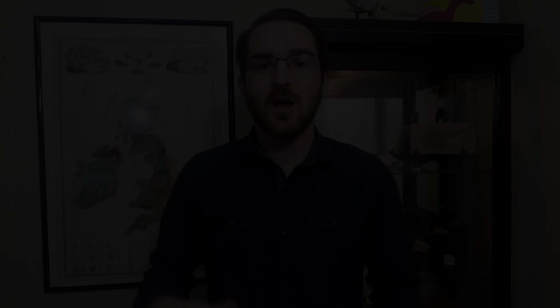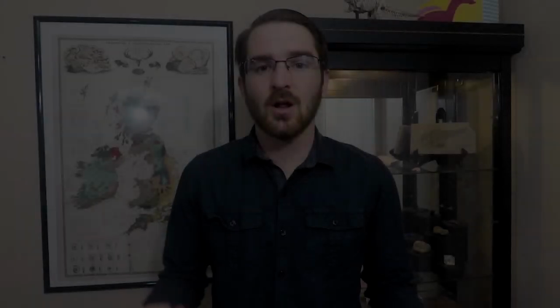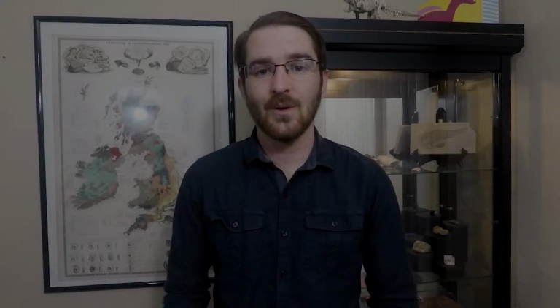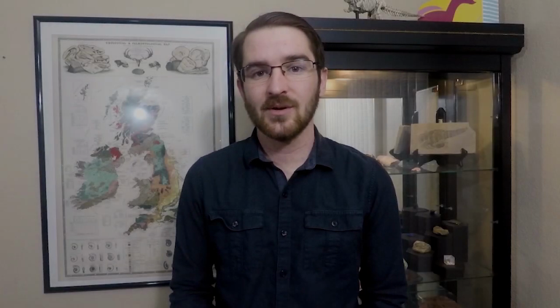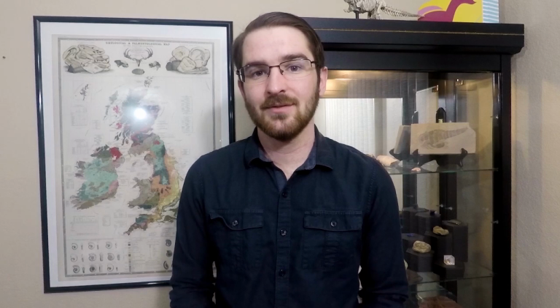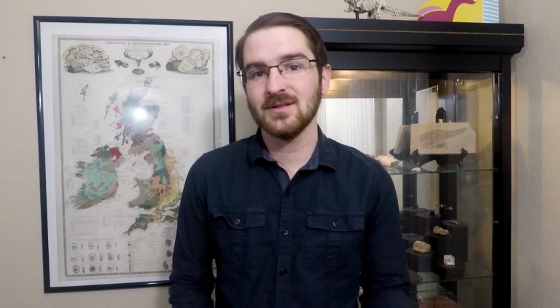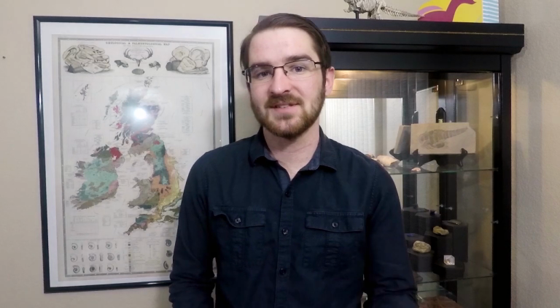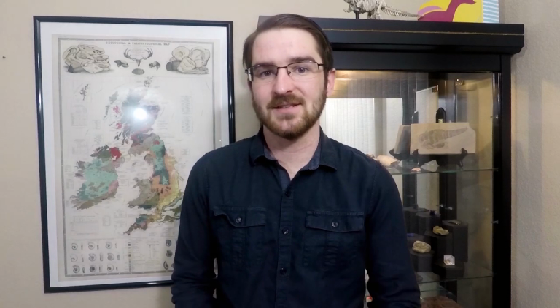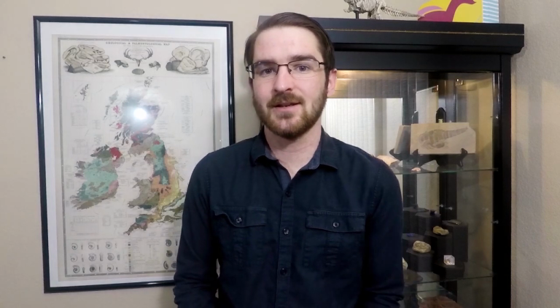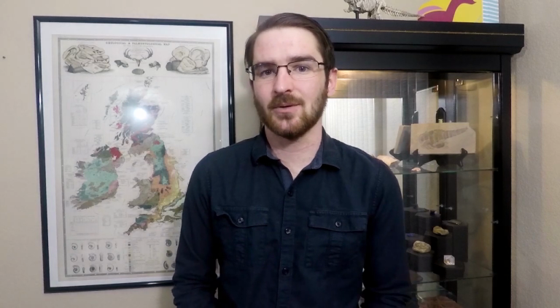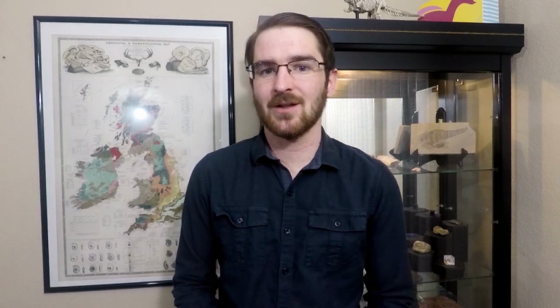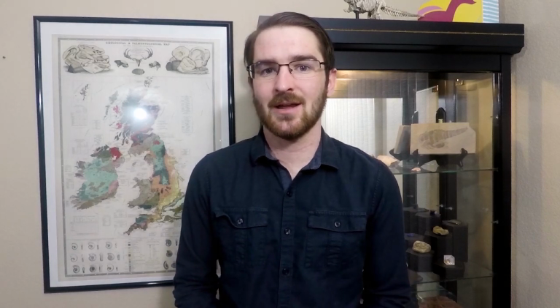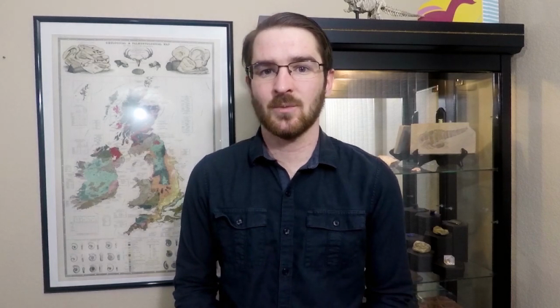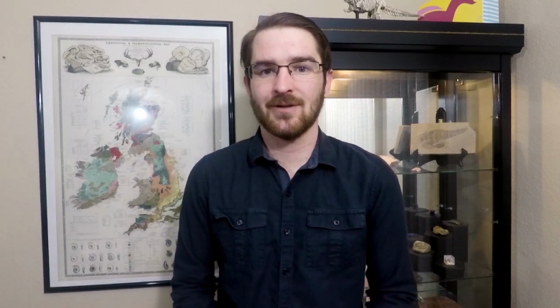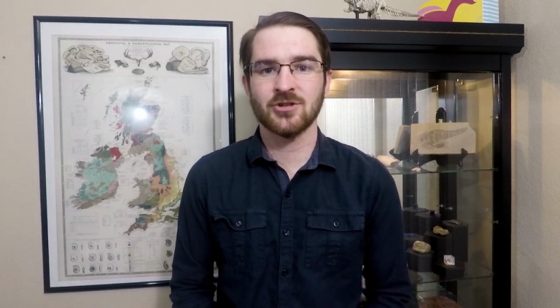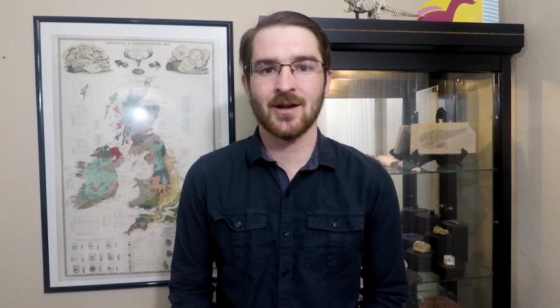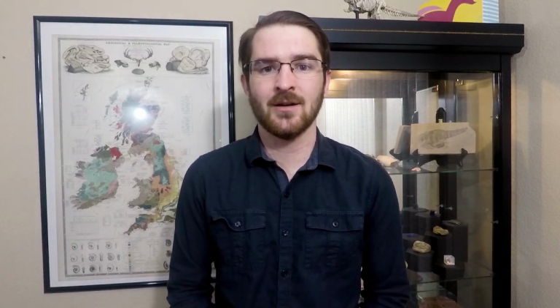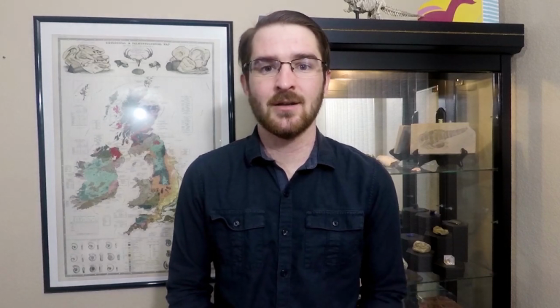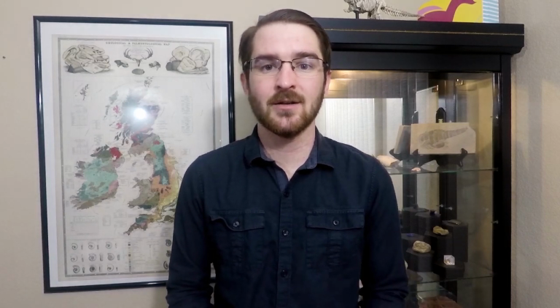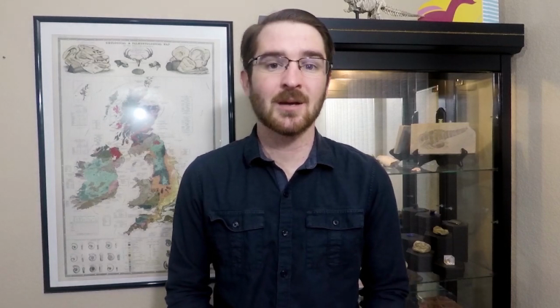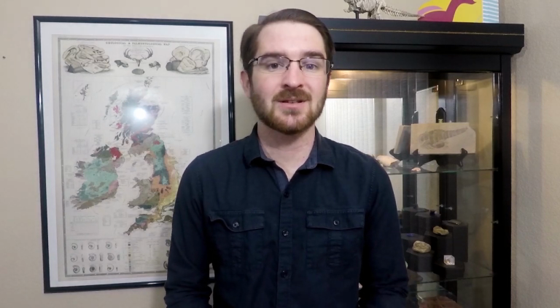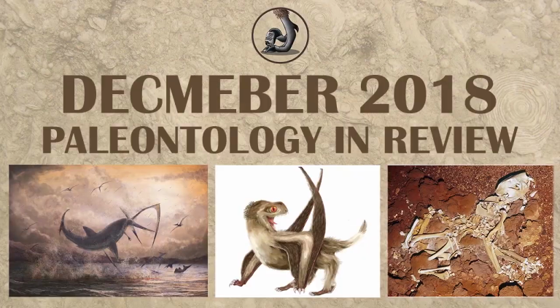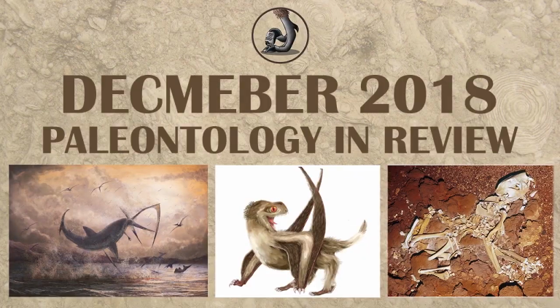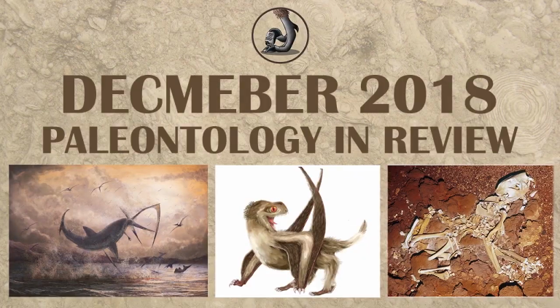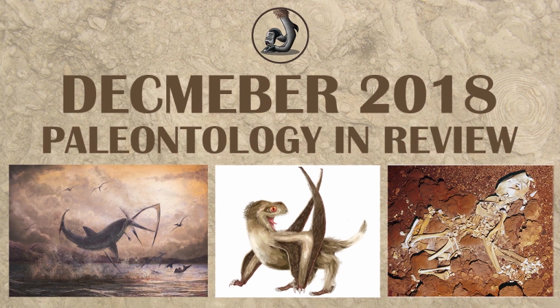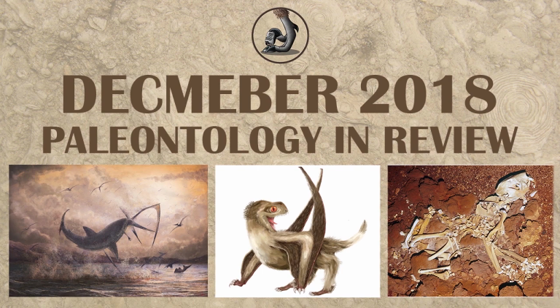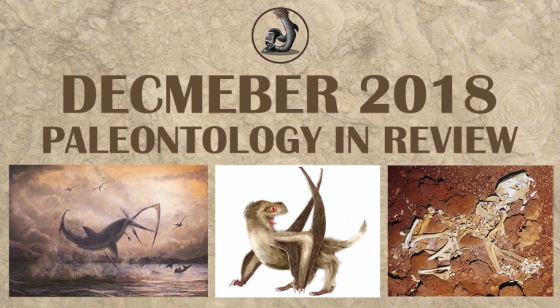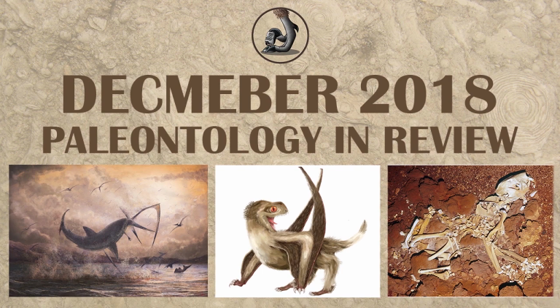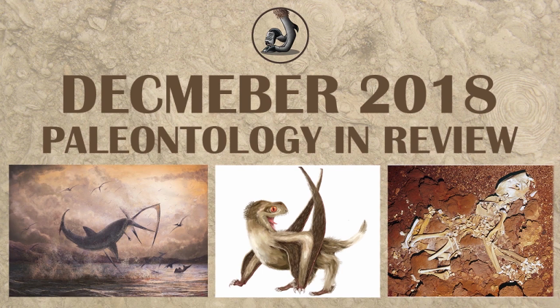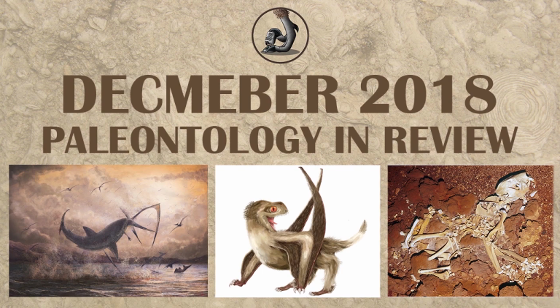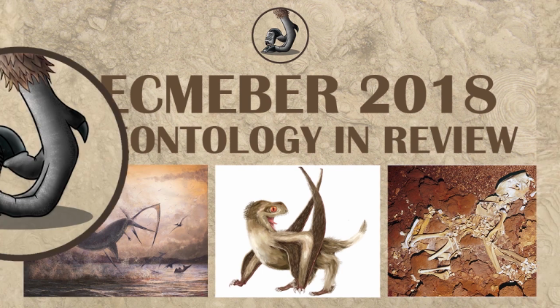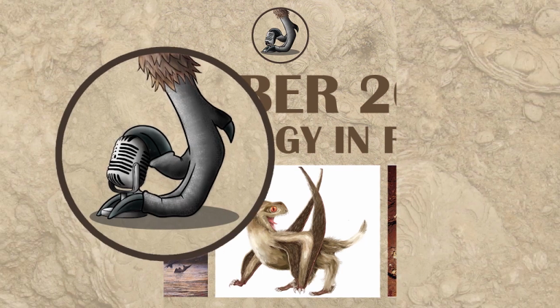Hello everyone, this is Ezekiel O'Callaghan with Raptor Chatter, here to talk about December 2018 in paleontology.